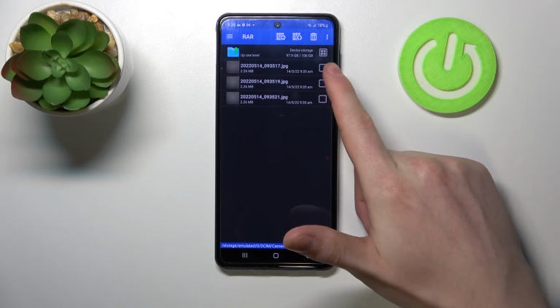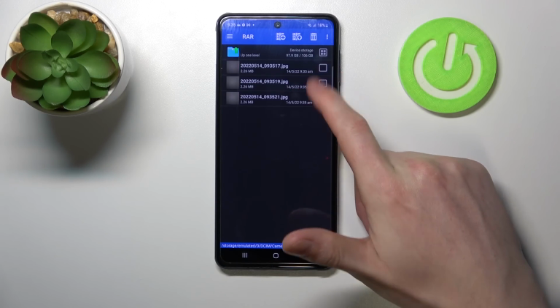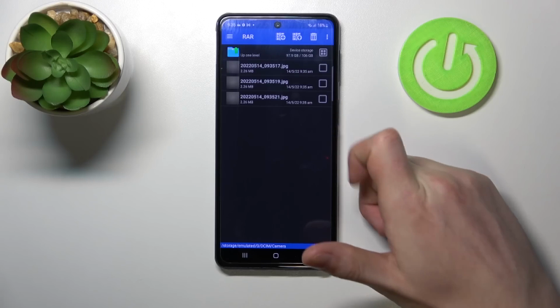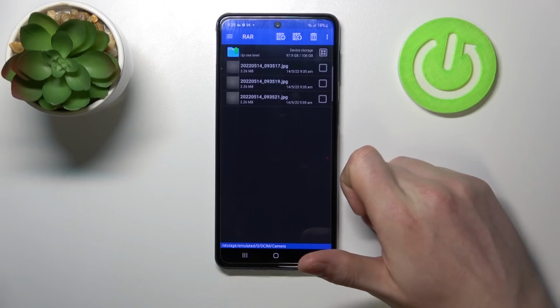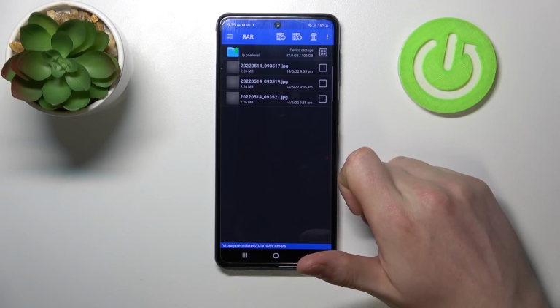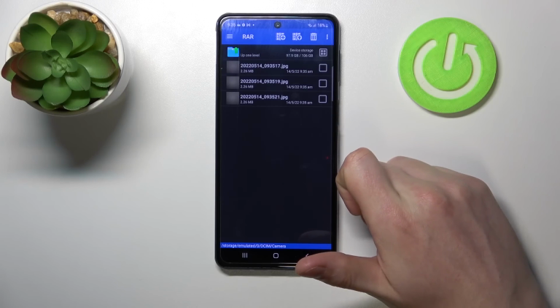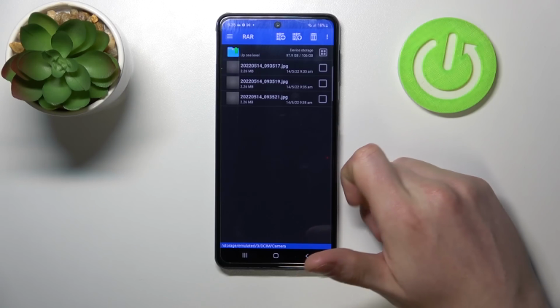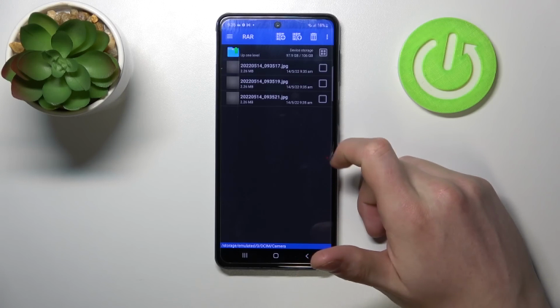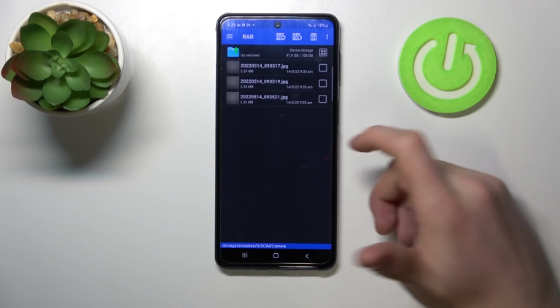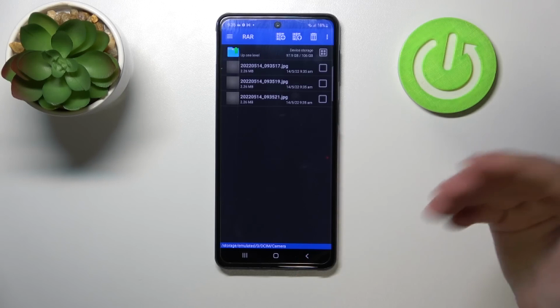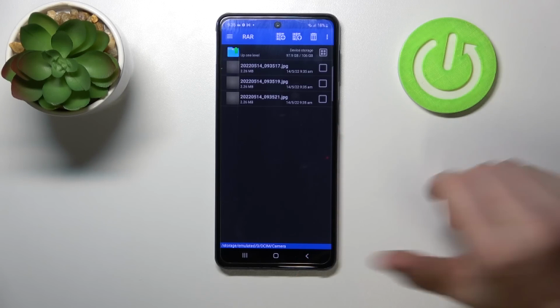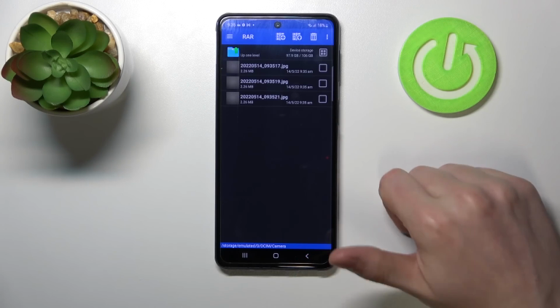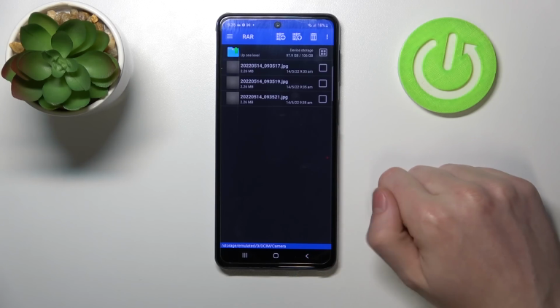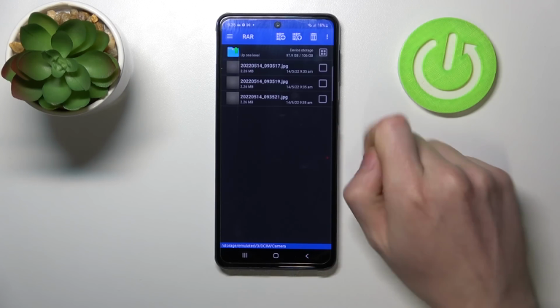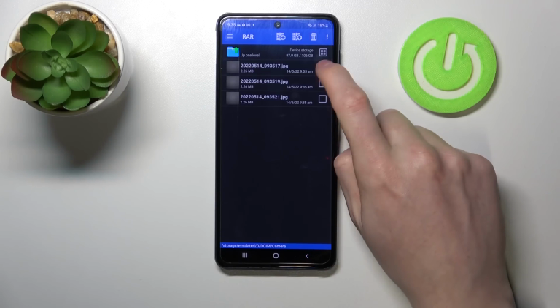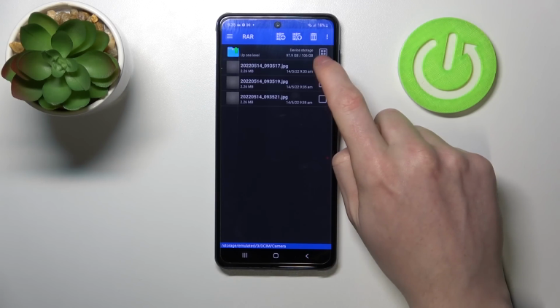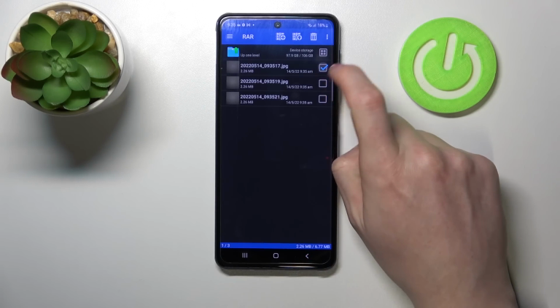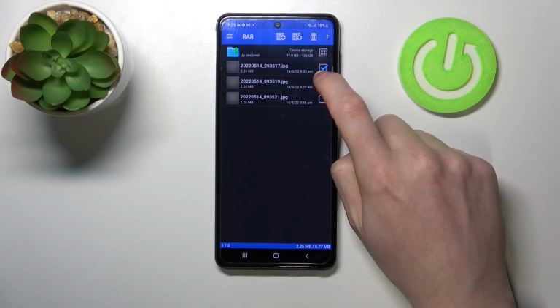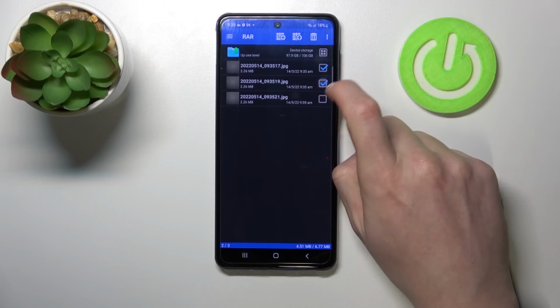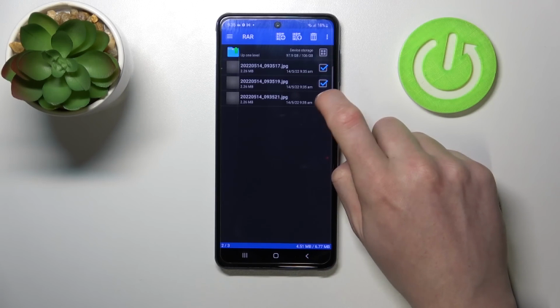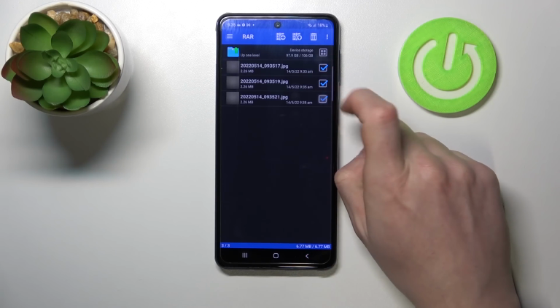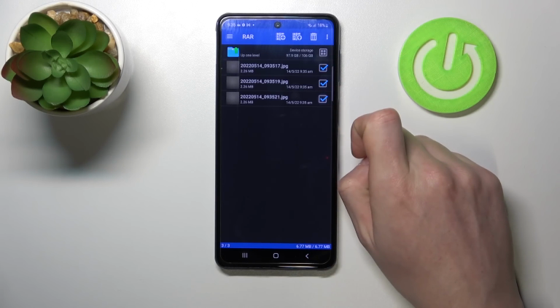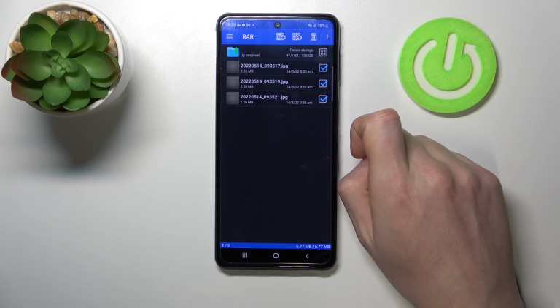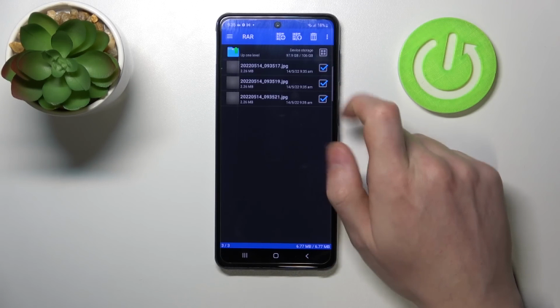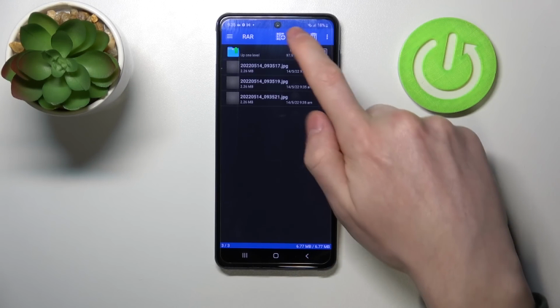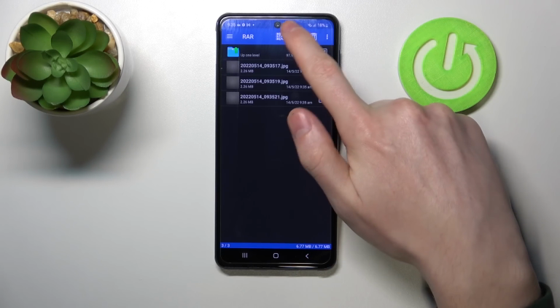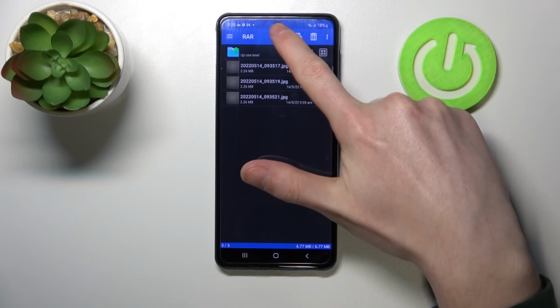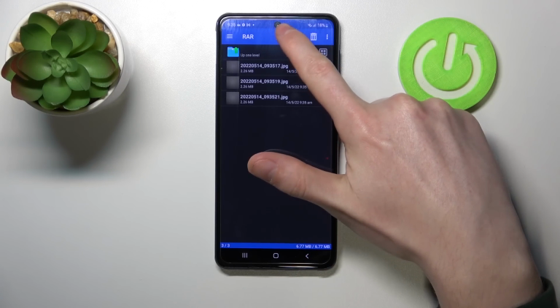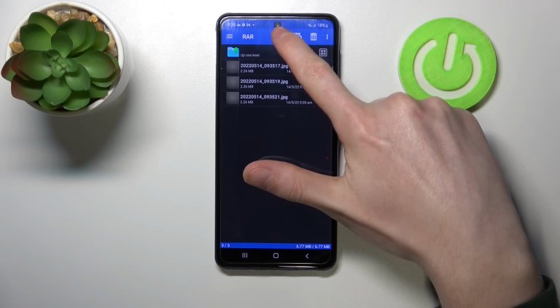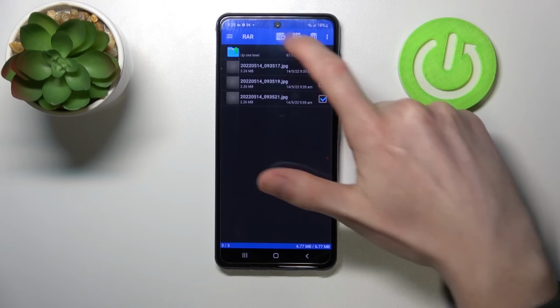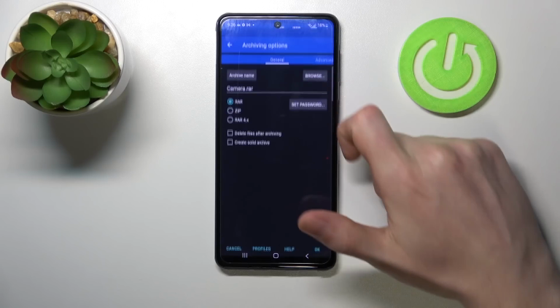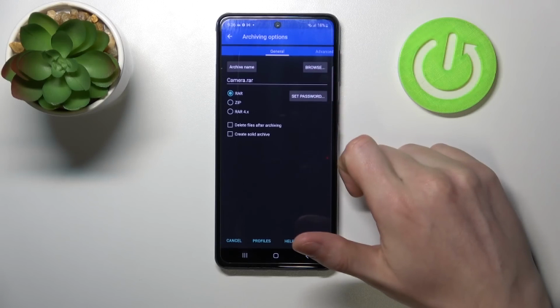There are three pictures which I'm gonna pack into a RAR file. Now select all the files that you want to pack and press on this plus button.